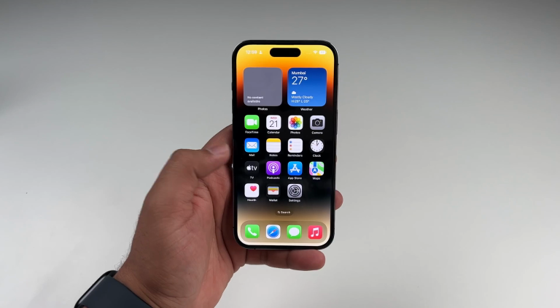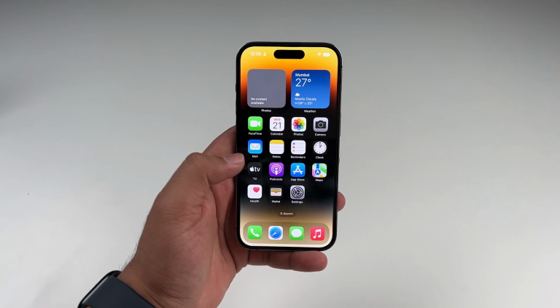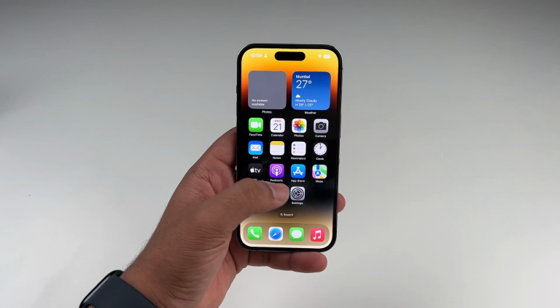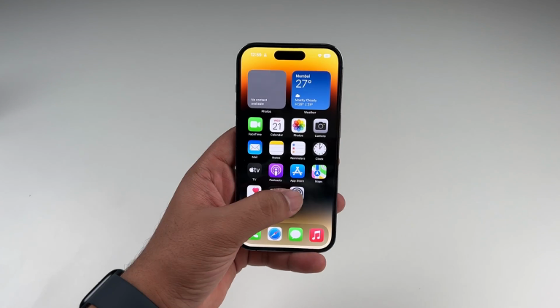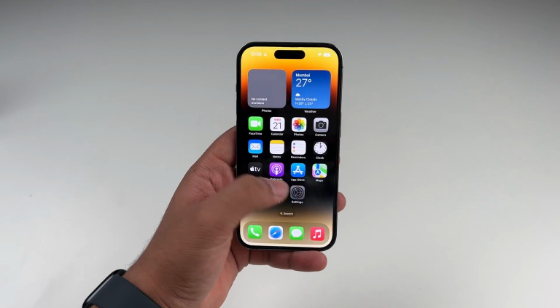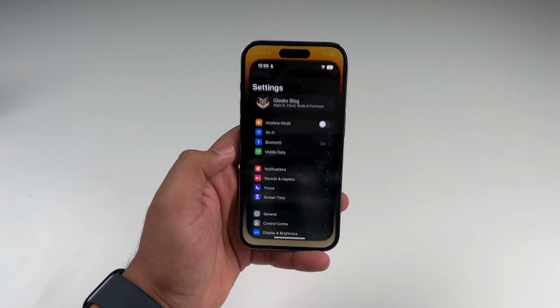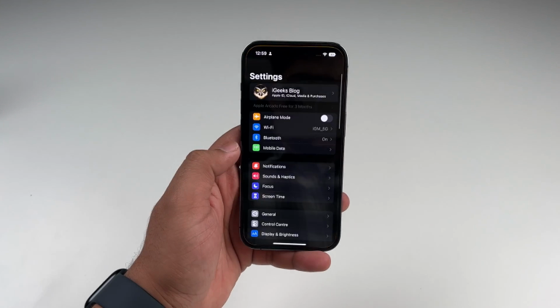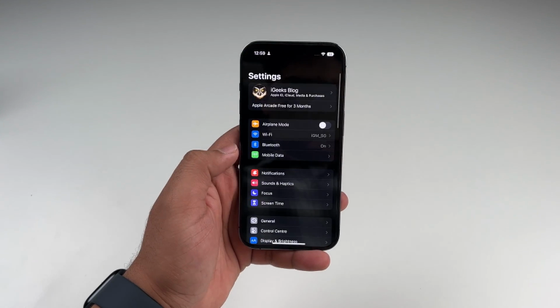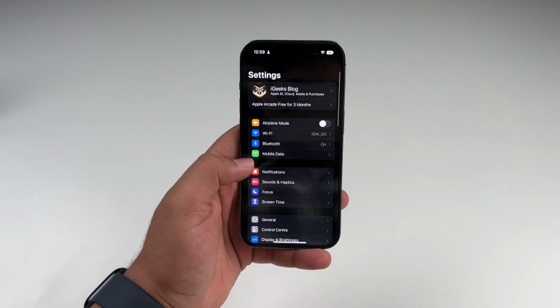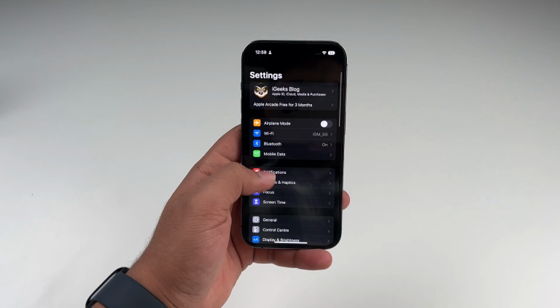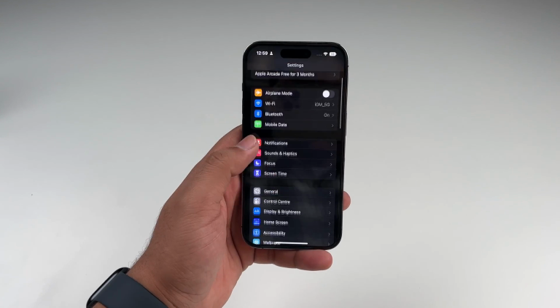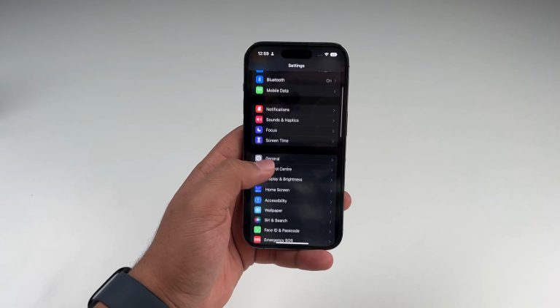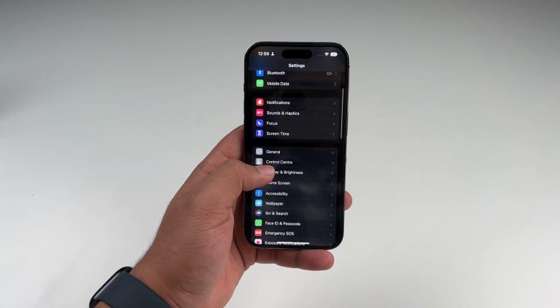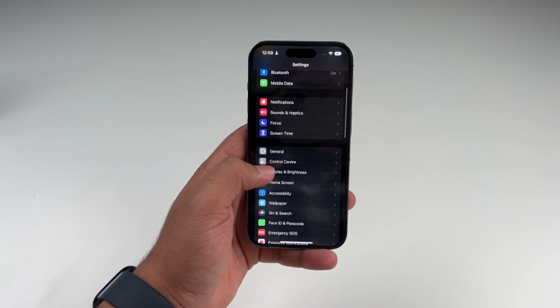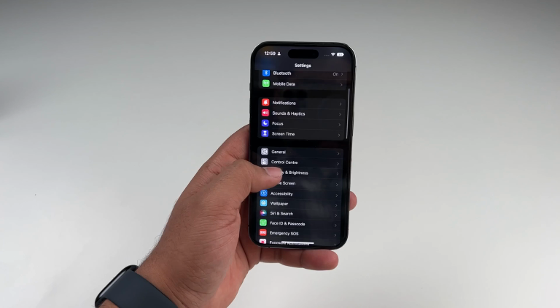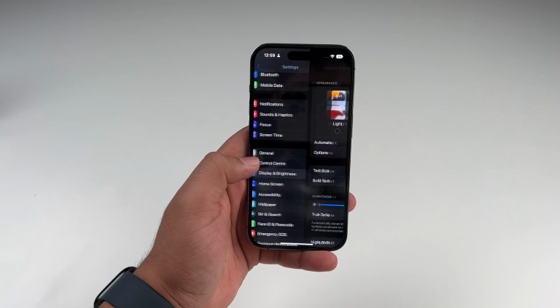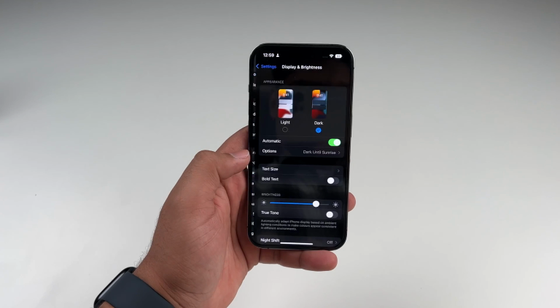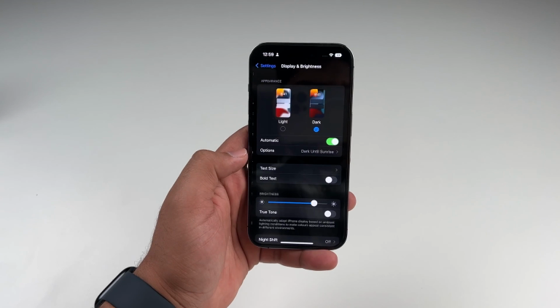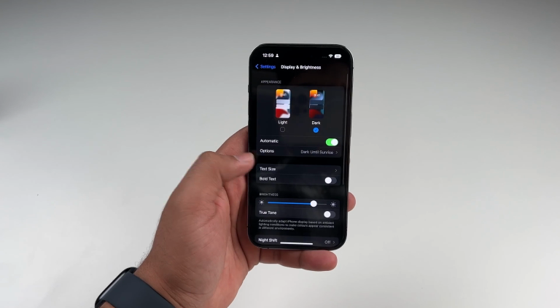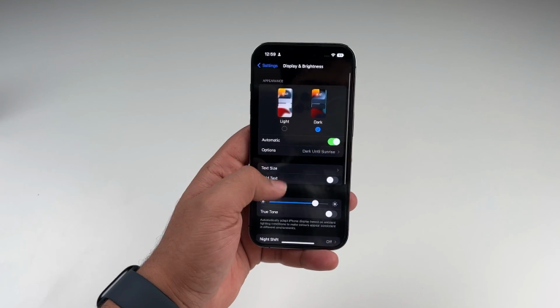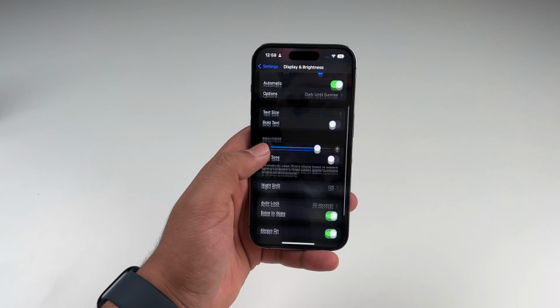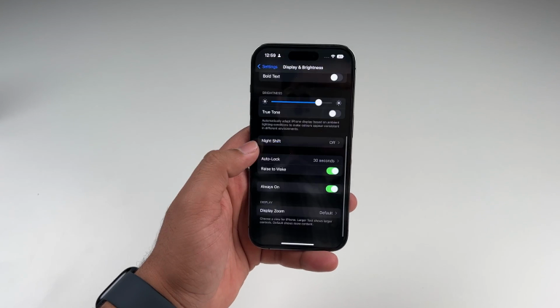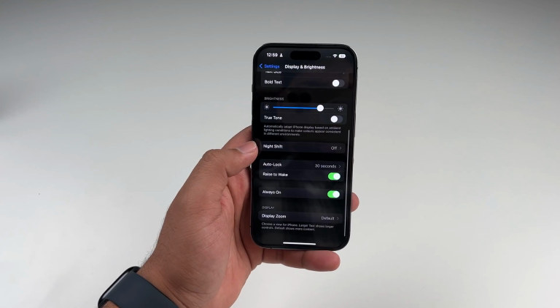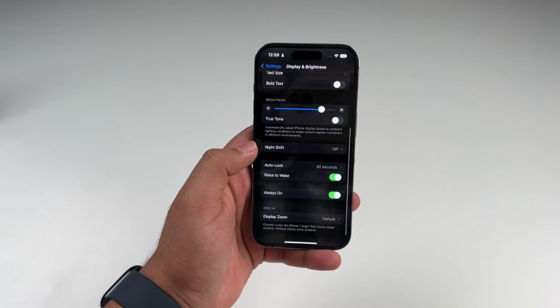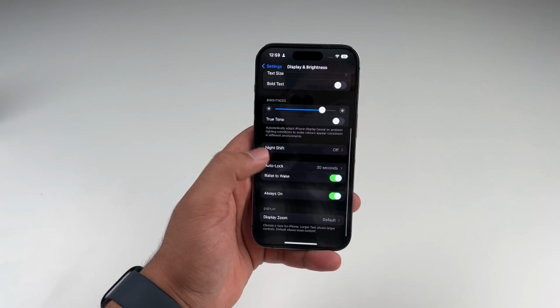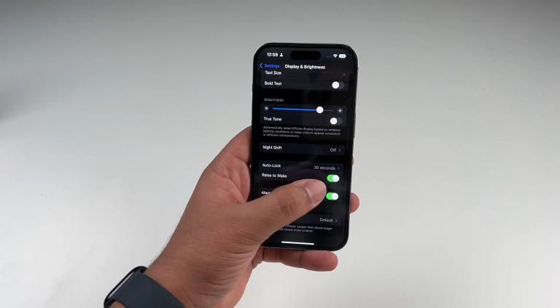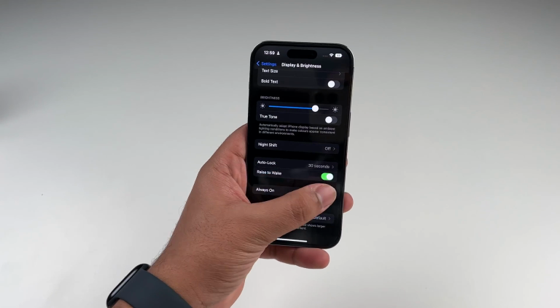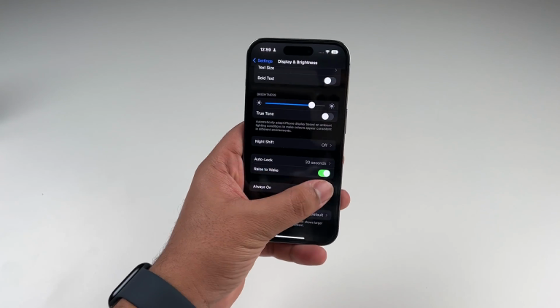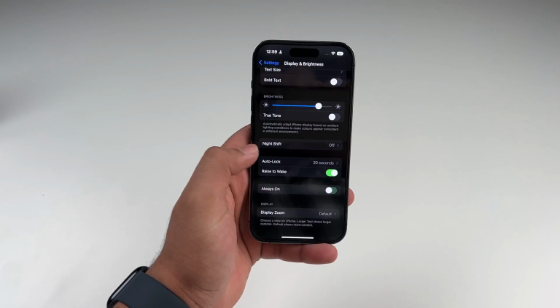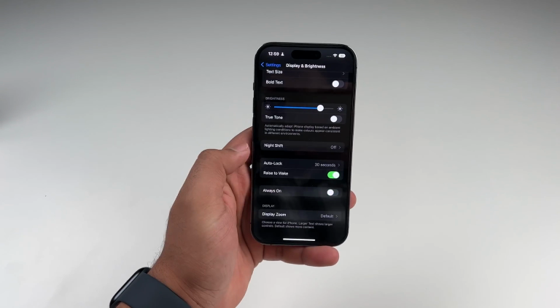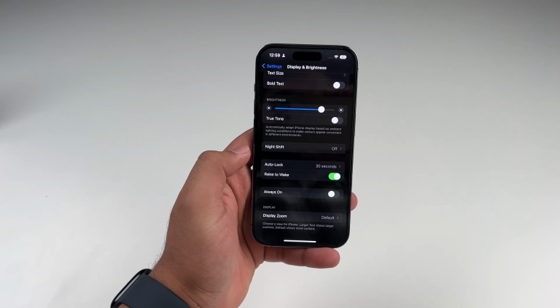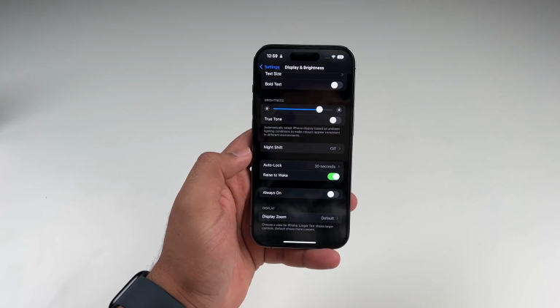First of all, go to Settings, tap on Display and Brightness, scroll down, and toggle off Always-On.